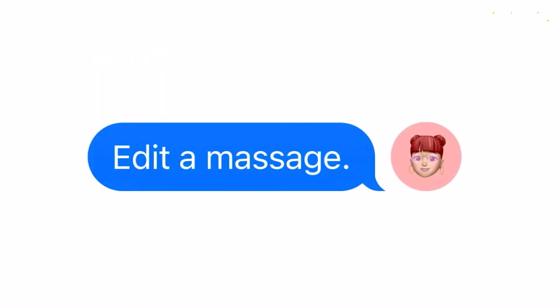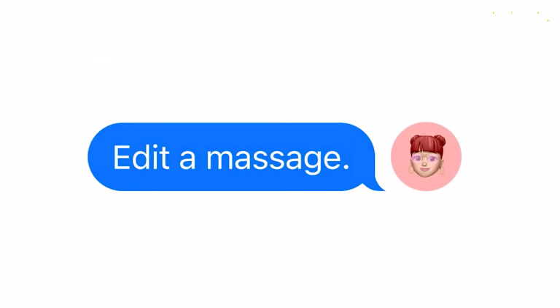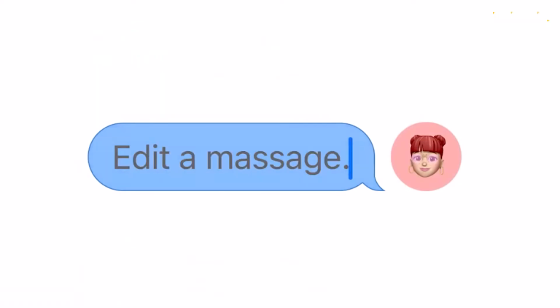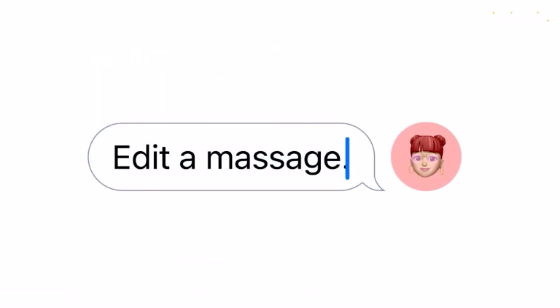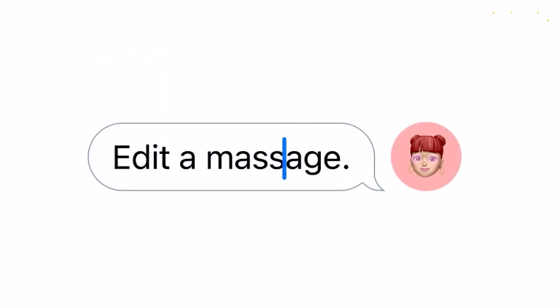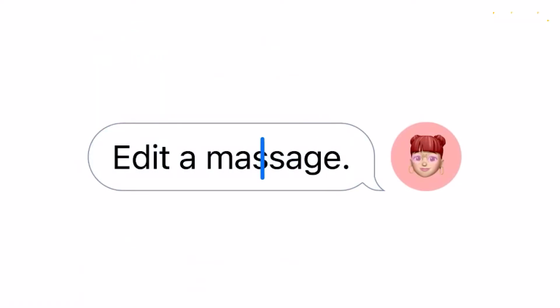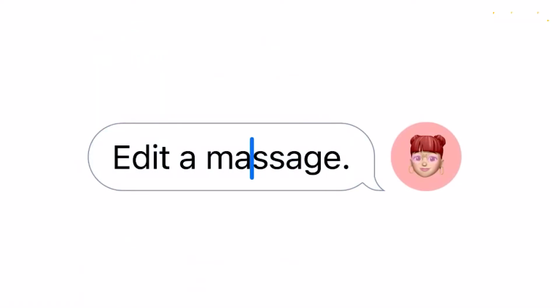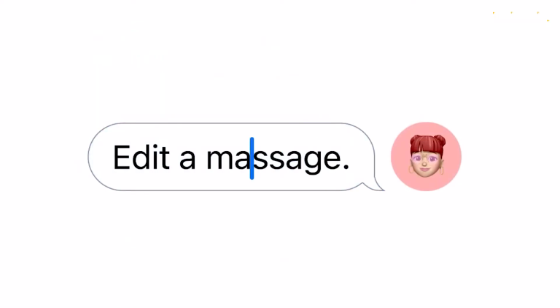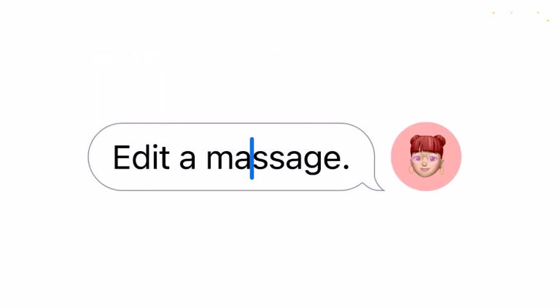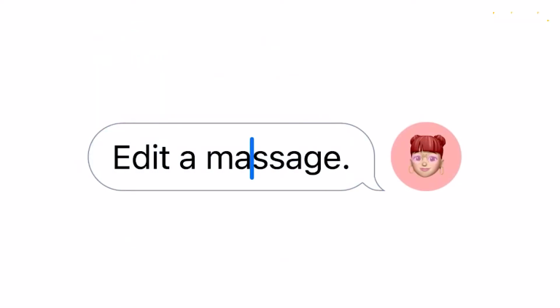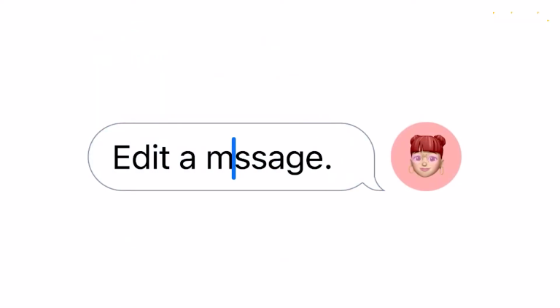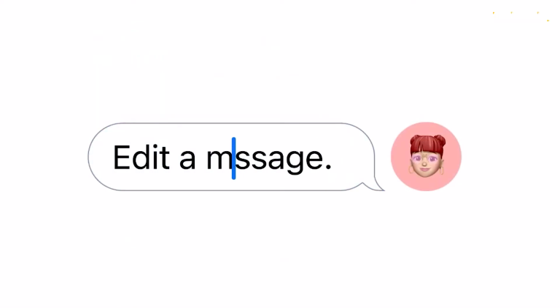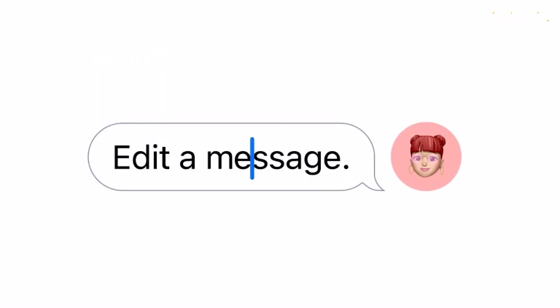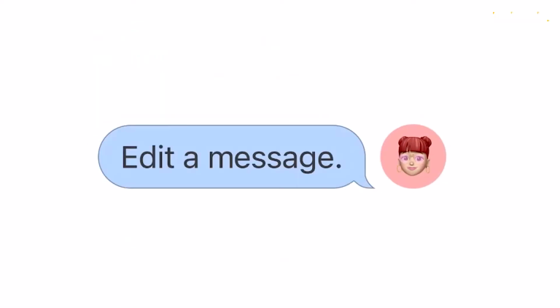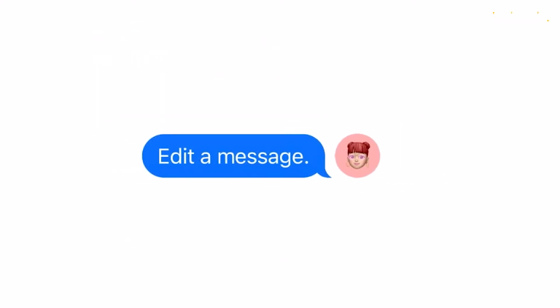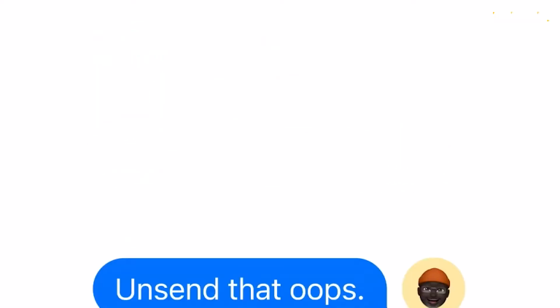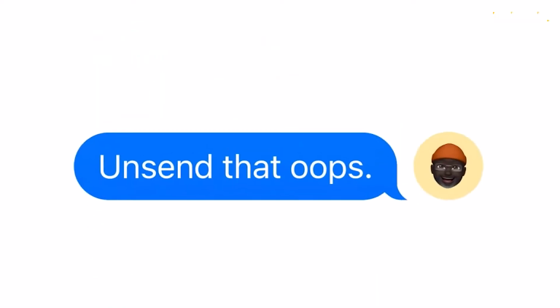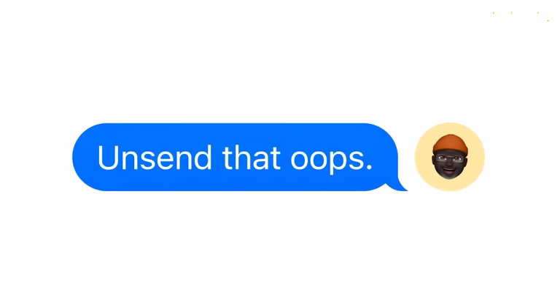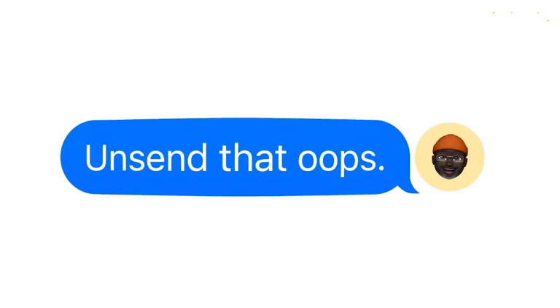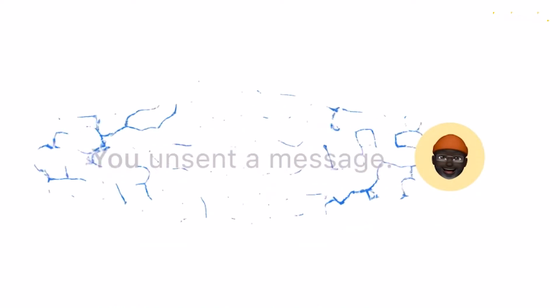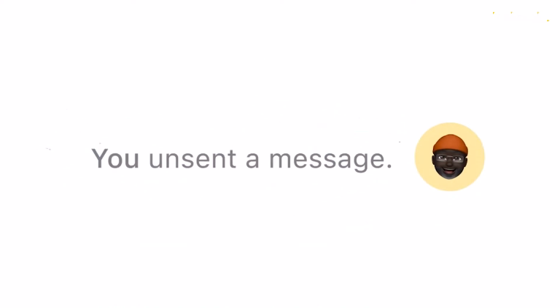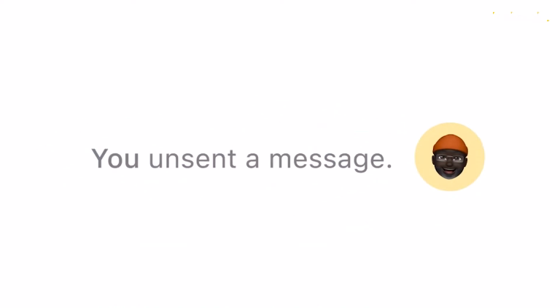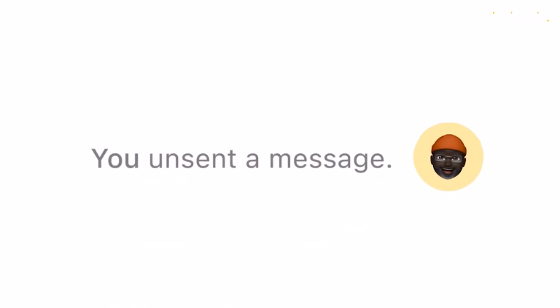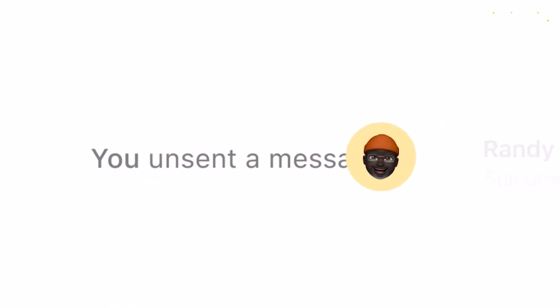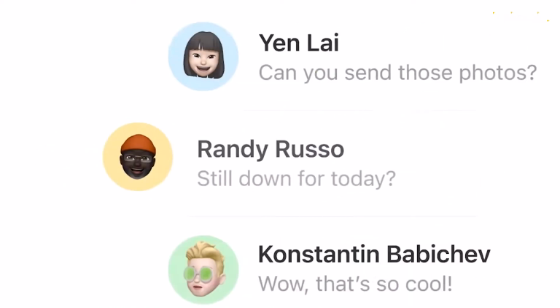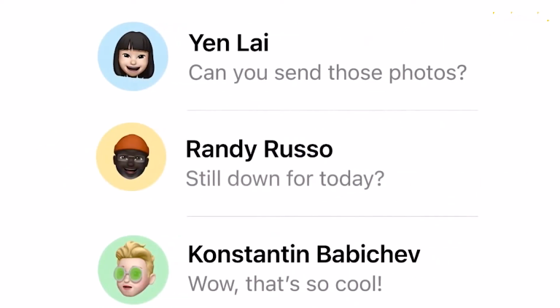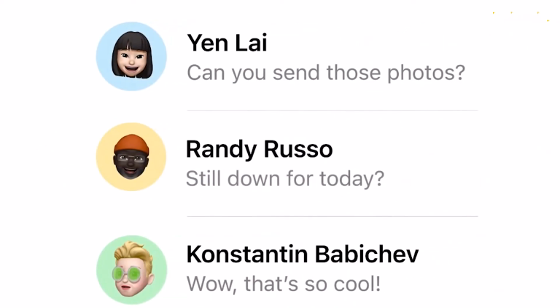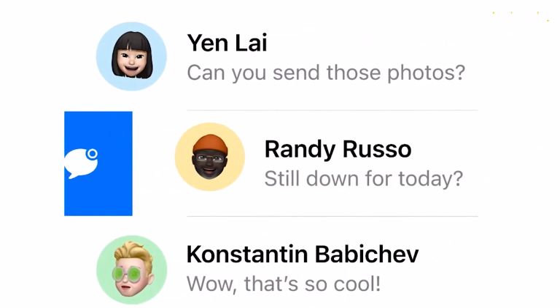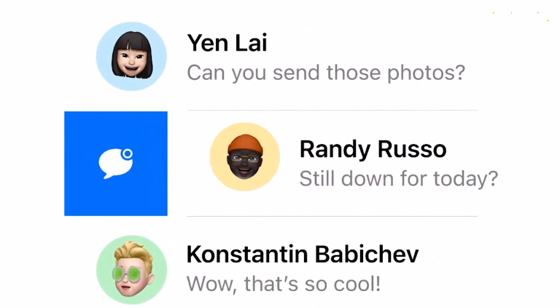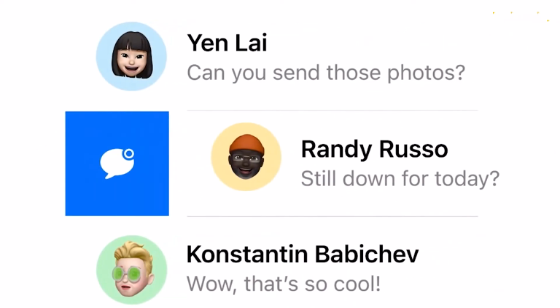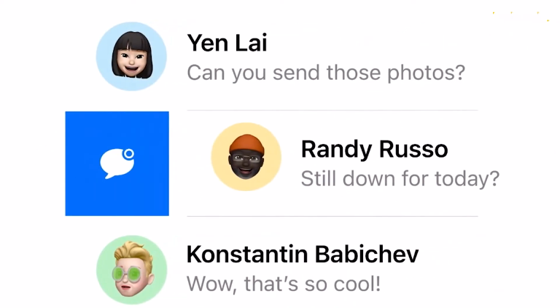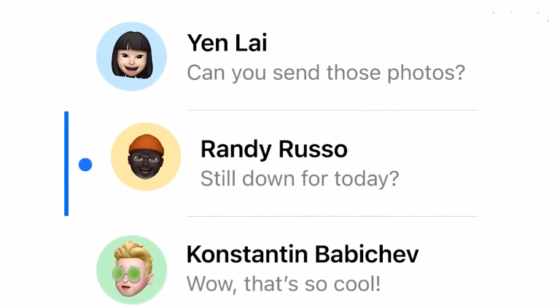Updates to messages make it possible to edit, undo send, and mark conversations as unread, making it even easier to stay connected.